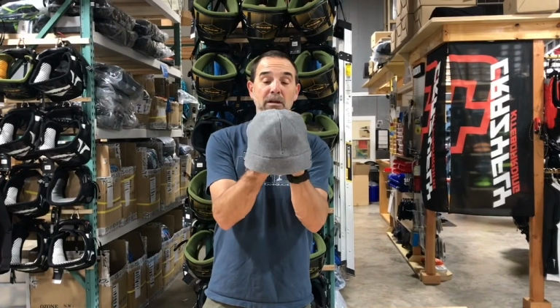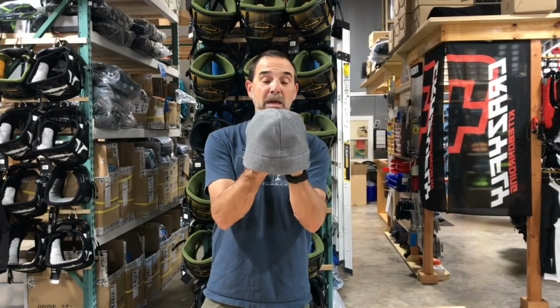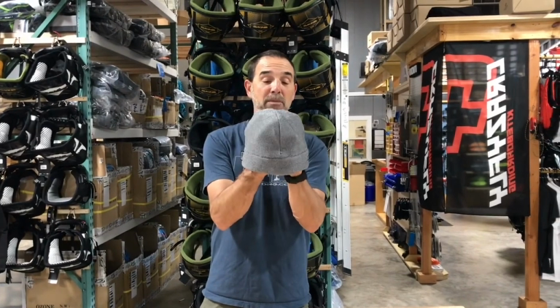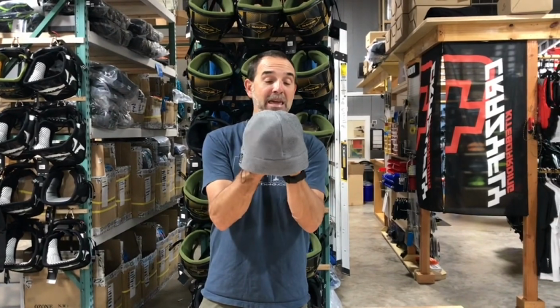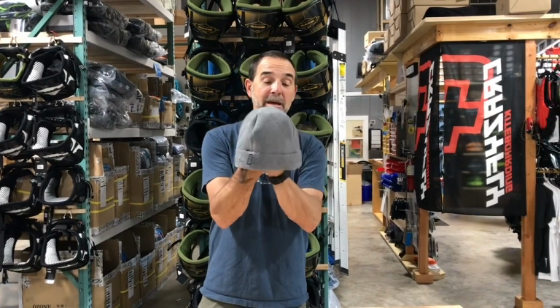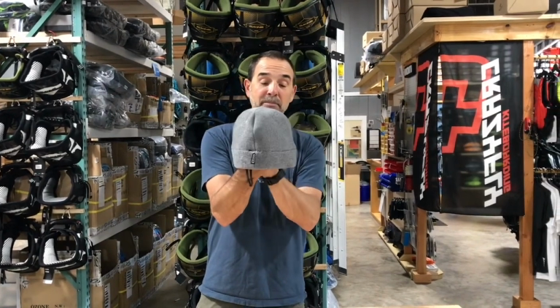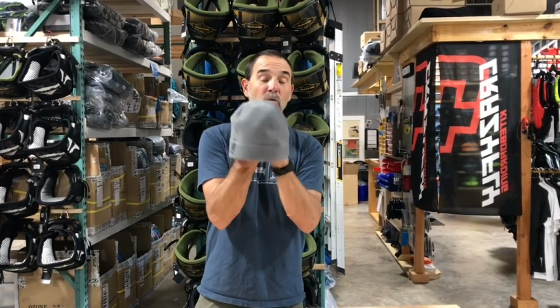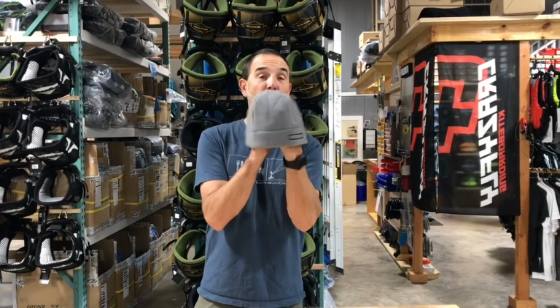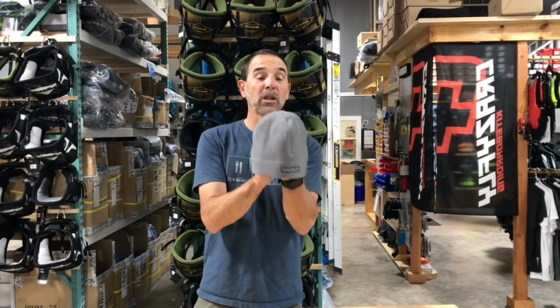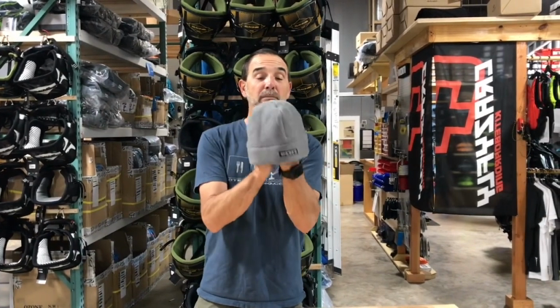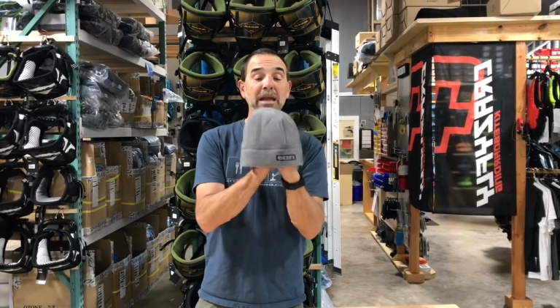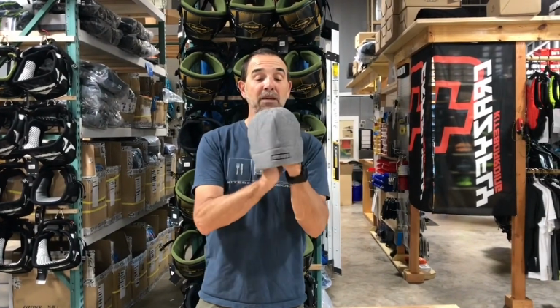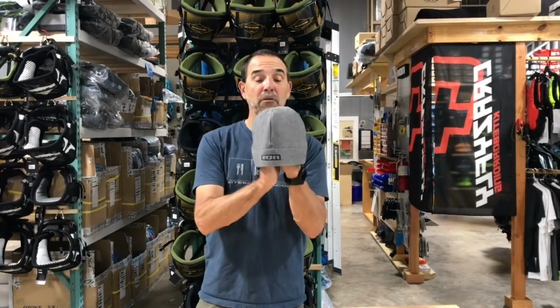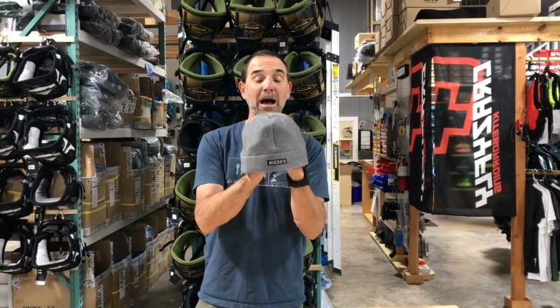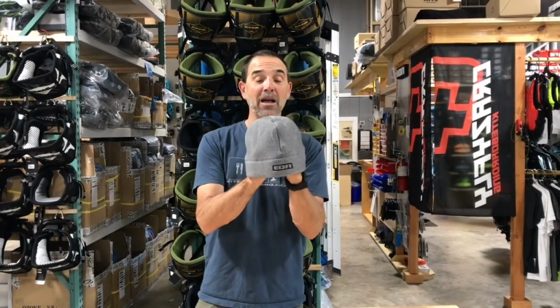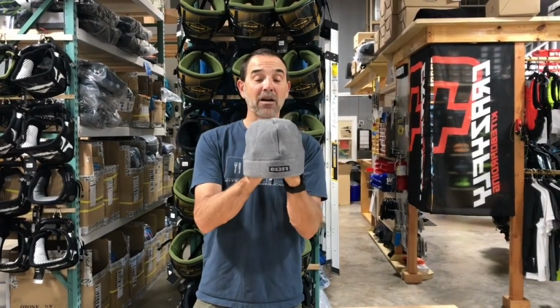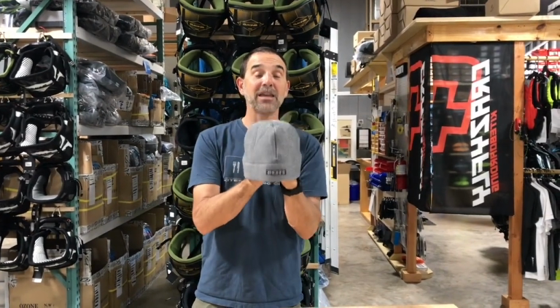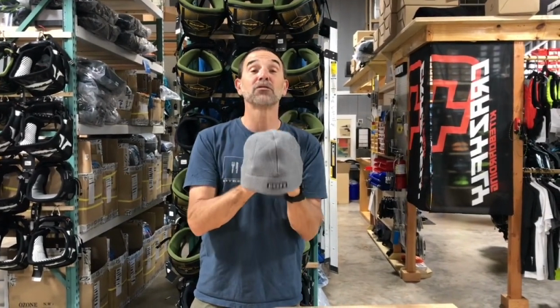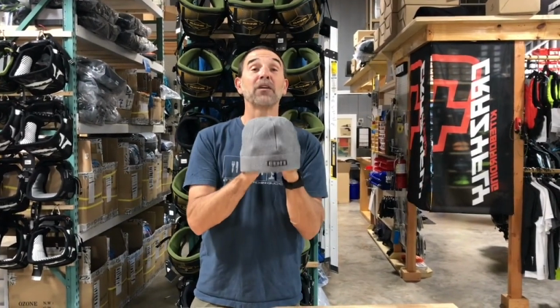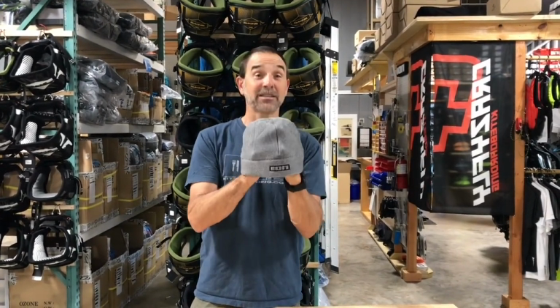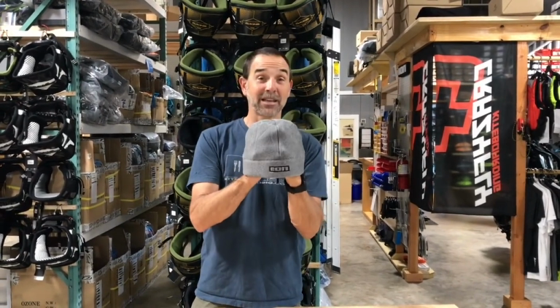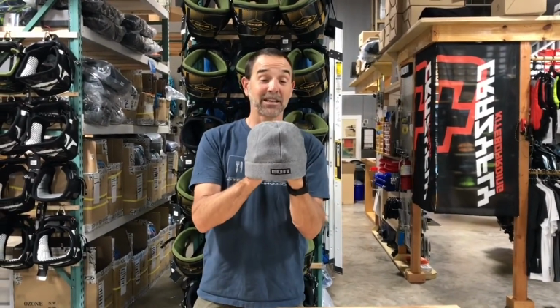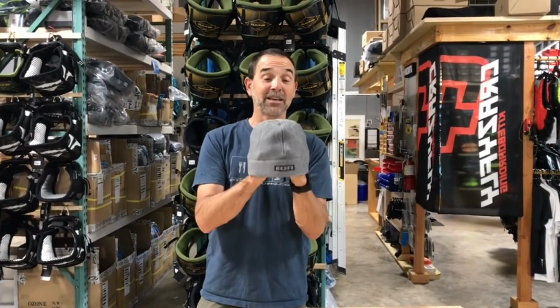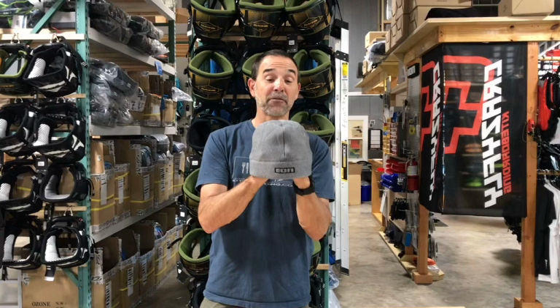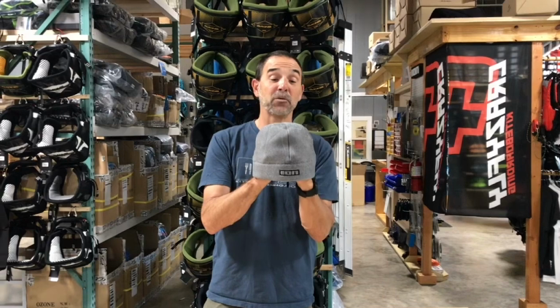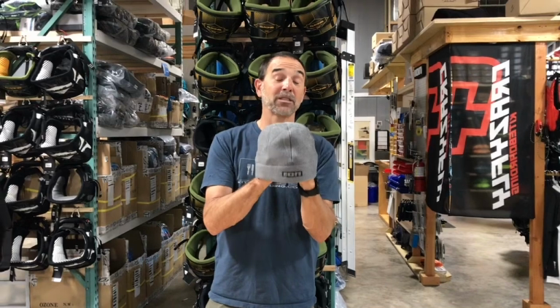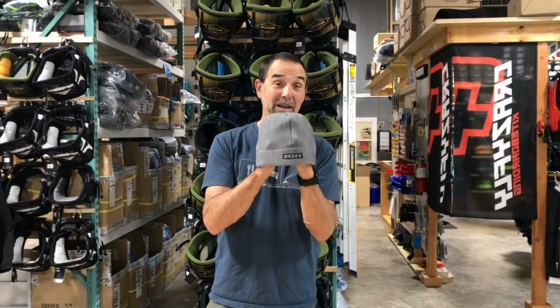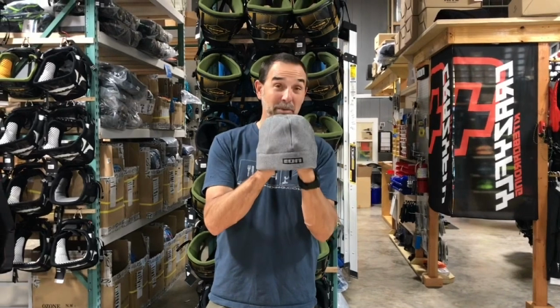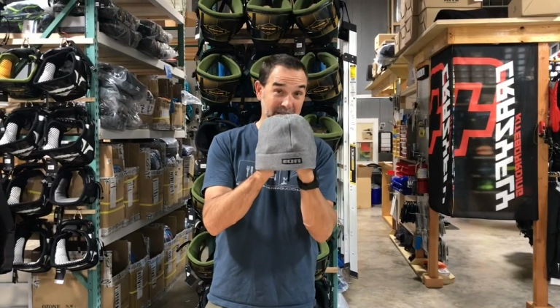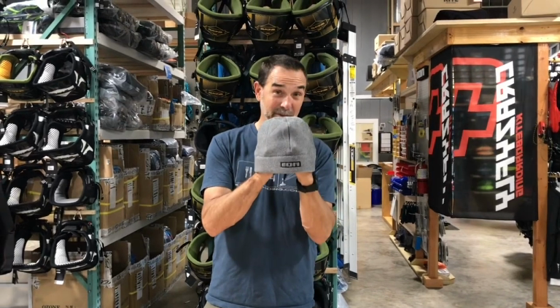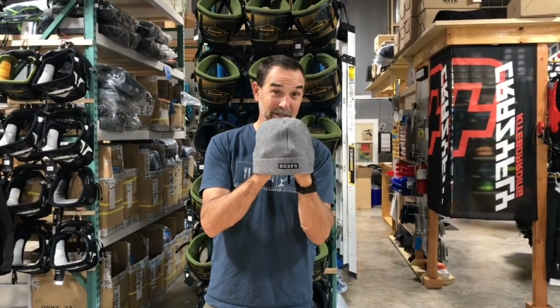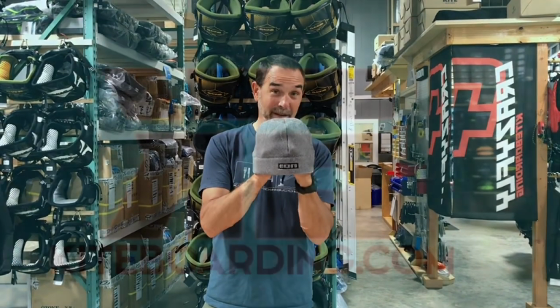These are fantastic. If you're looking for something to get as a gift or whatever it may be, the Woolly Beanie from ION is fantastic and definitely one of the top picks, I would say.